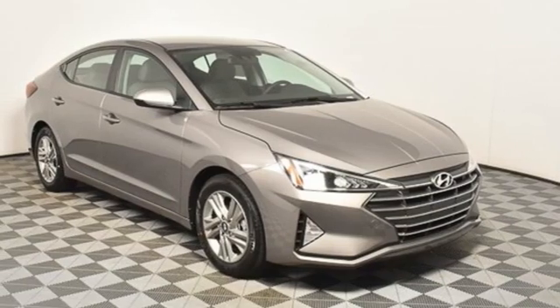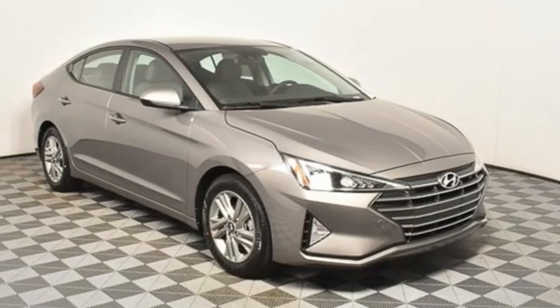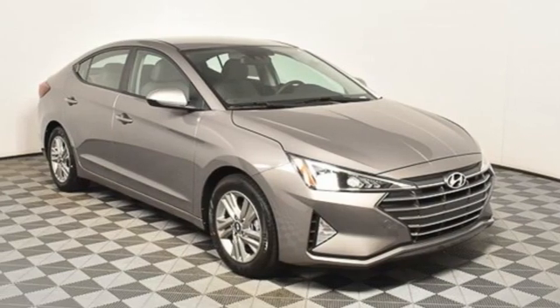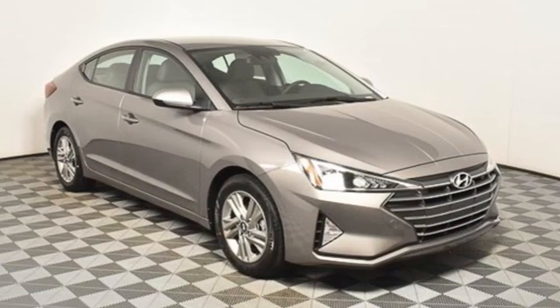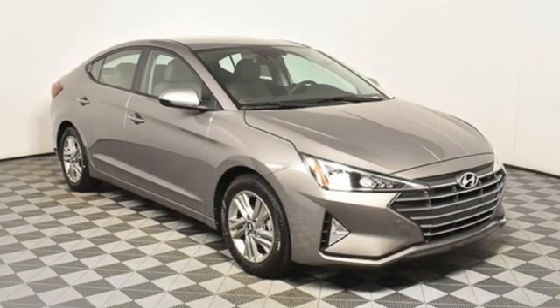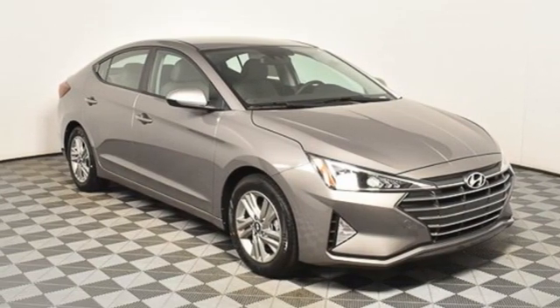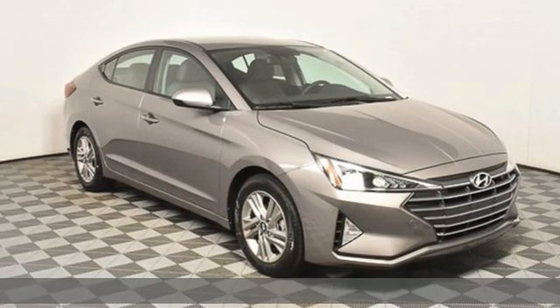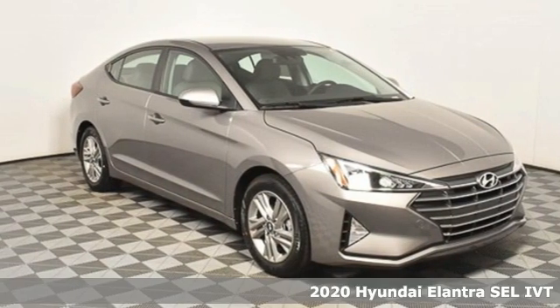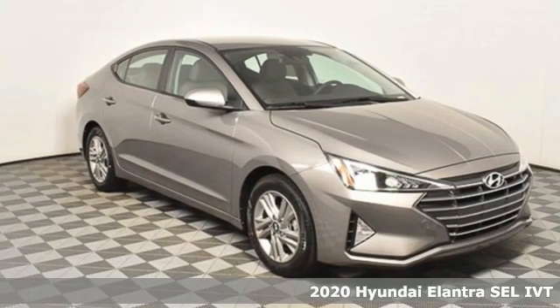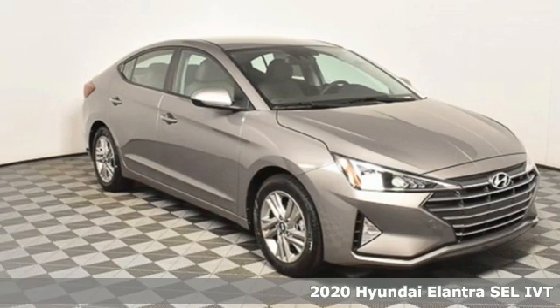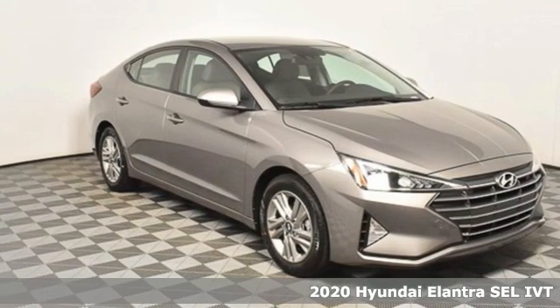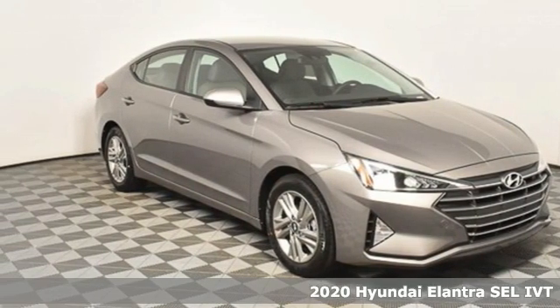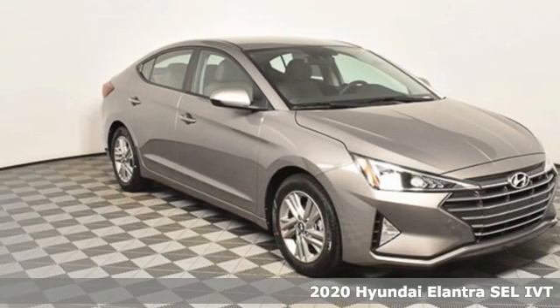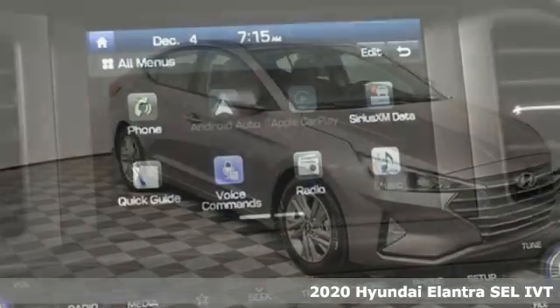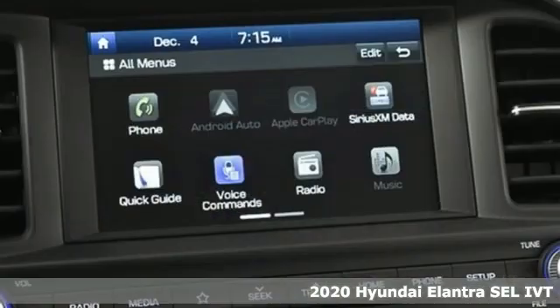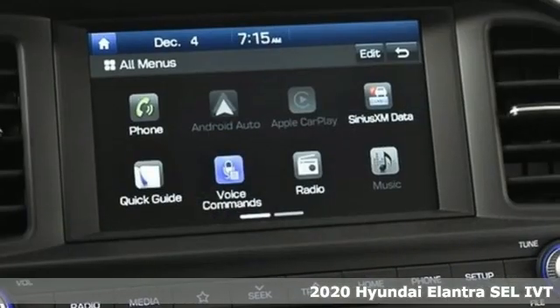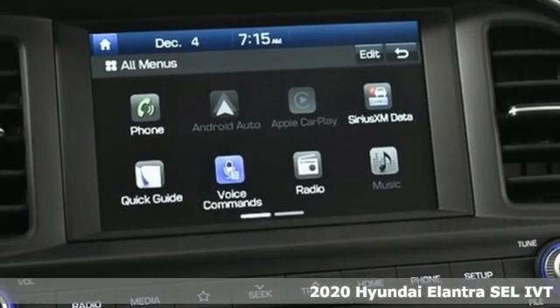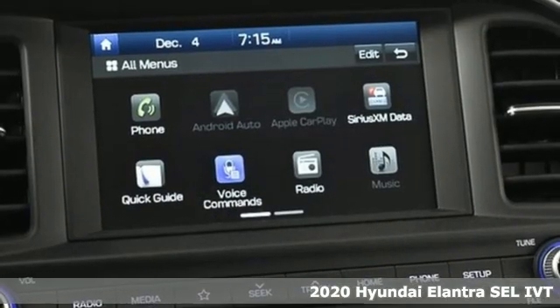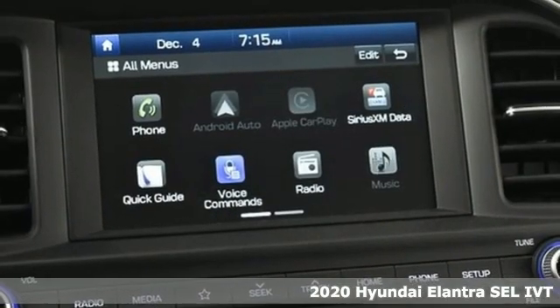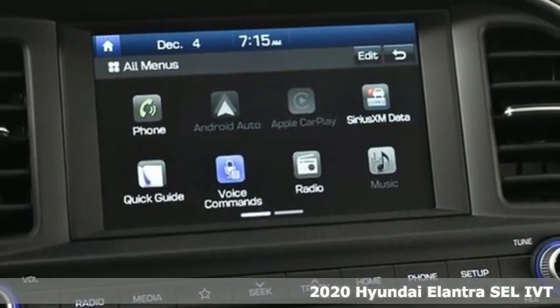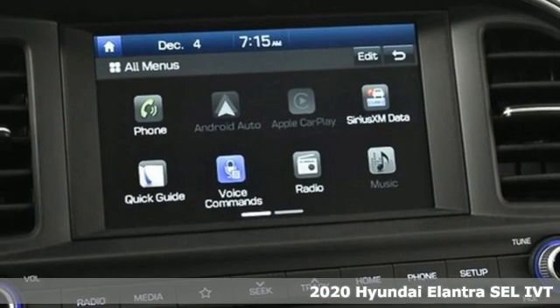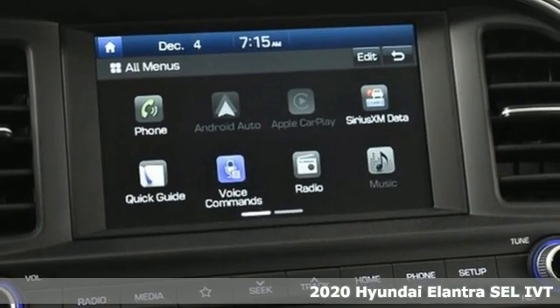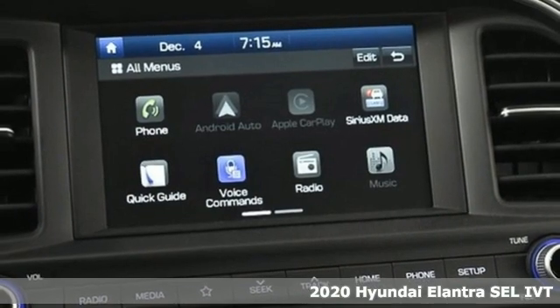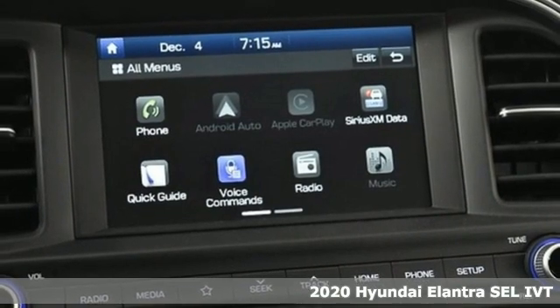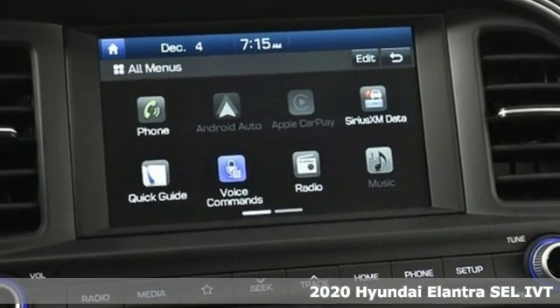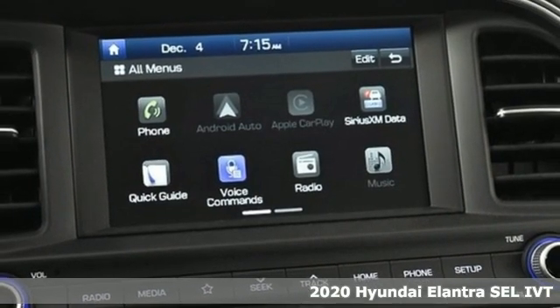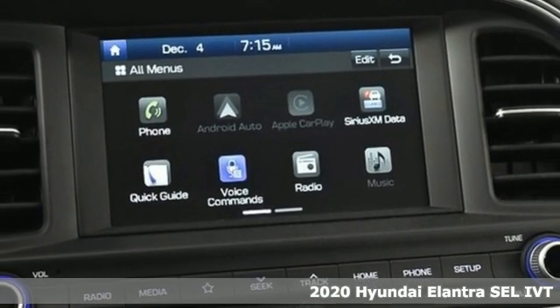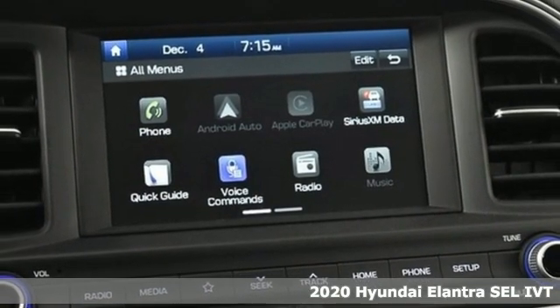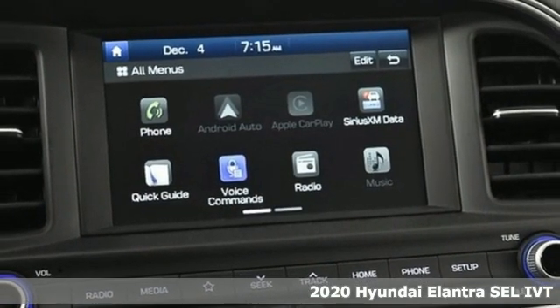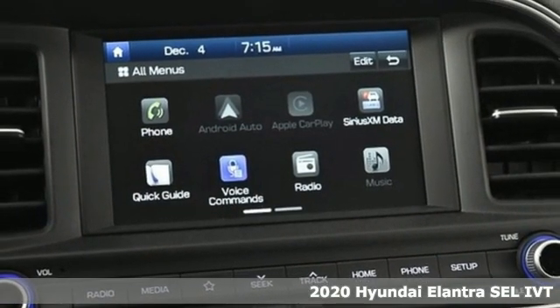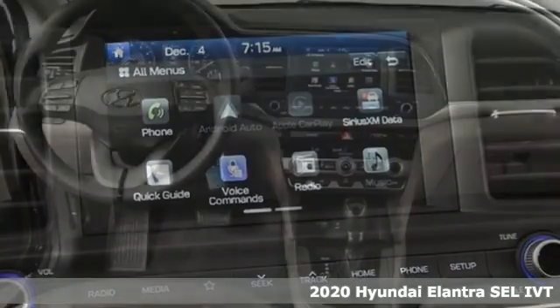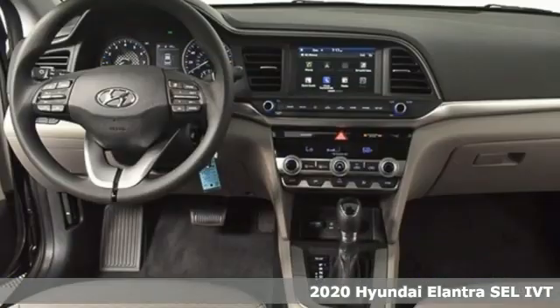It's a new 2020 Hyundai Elantra. Its style is bold and expressive, its substance uniquely impressive.